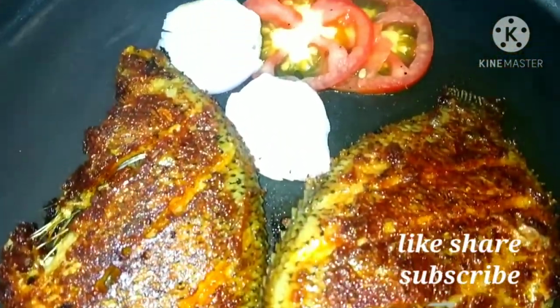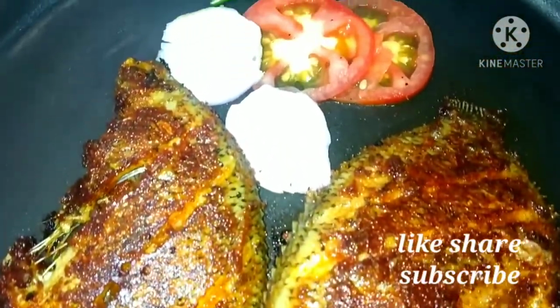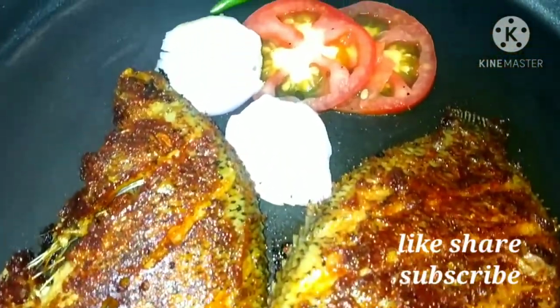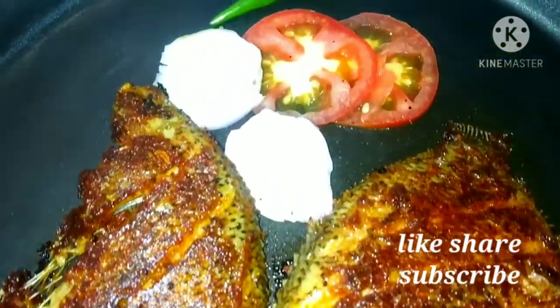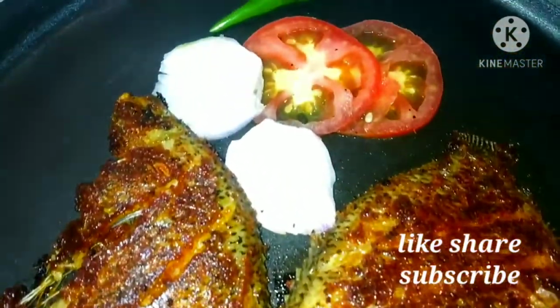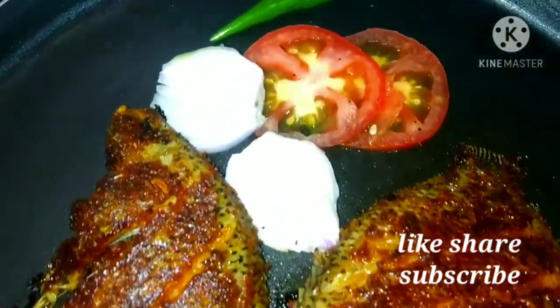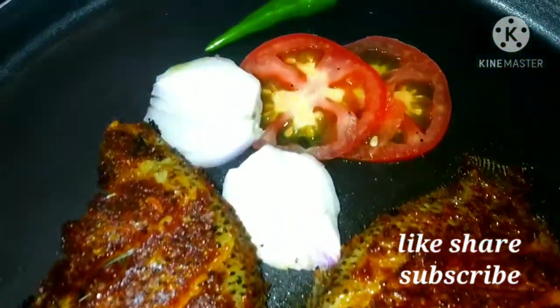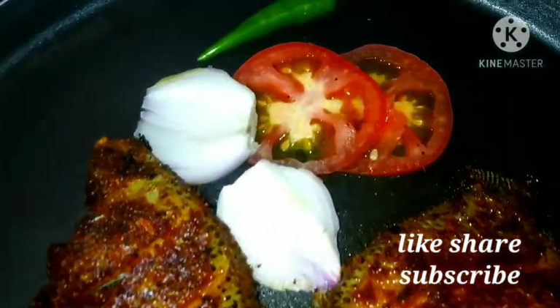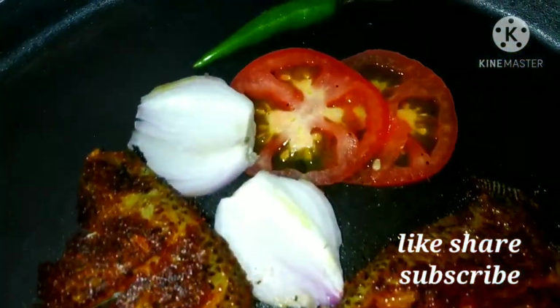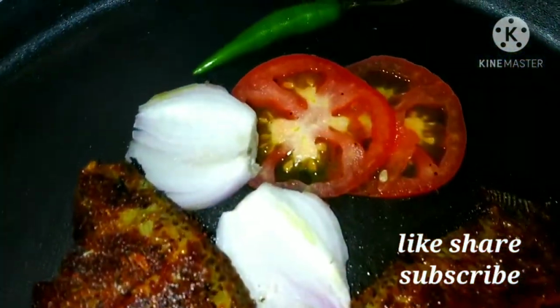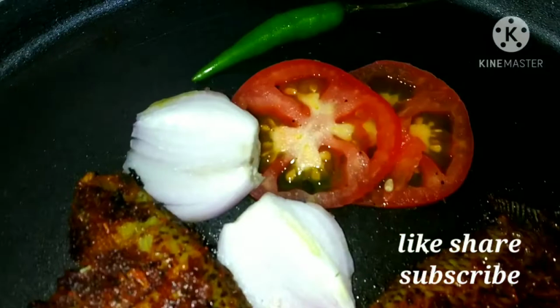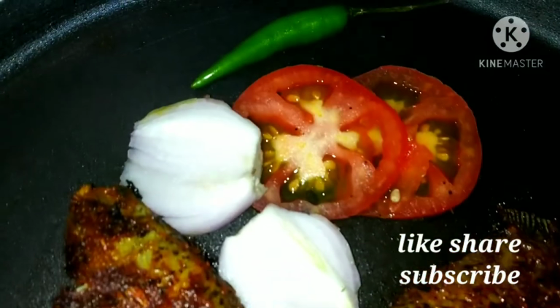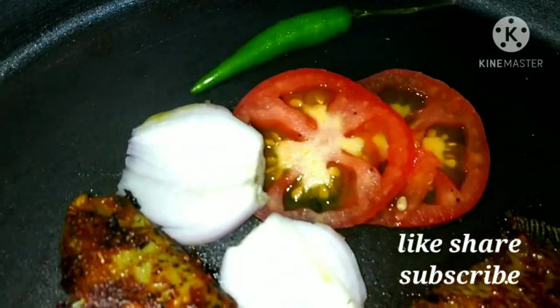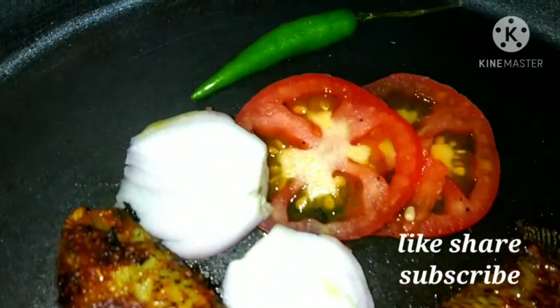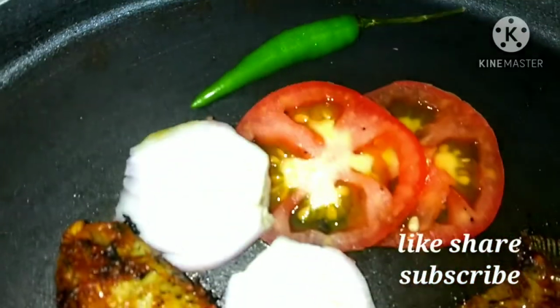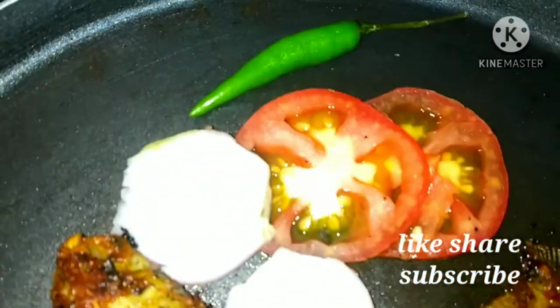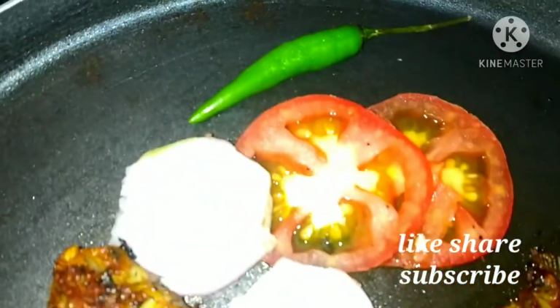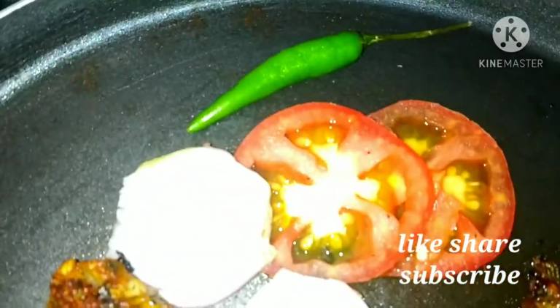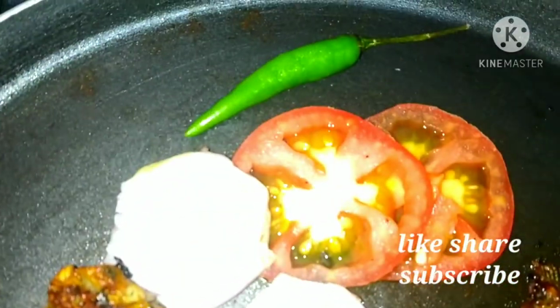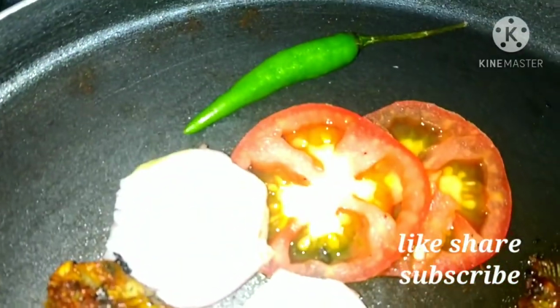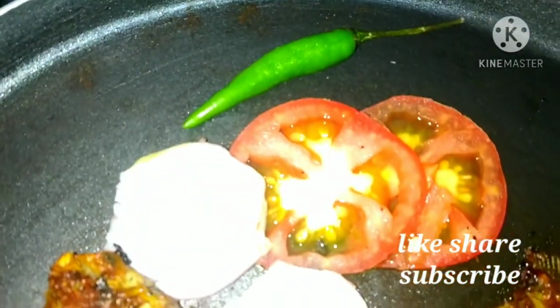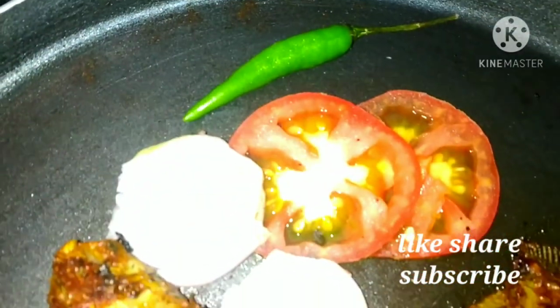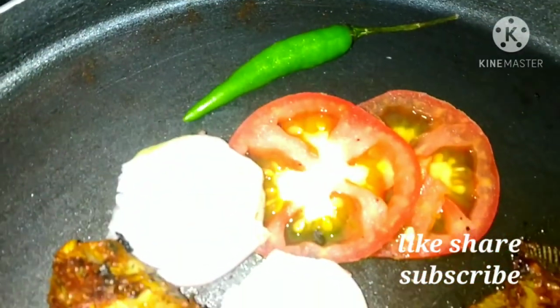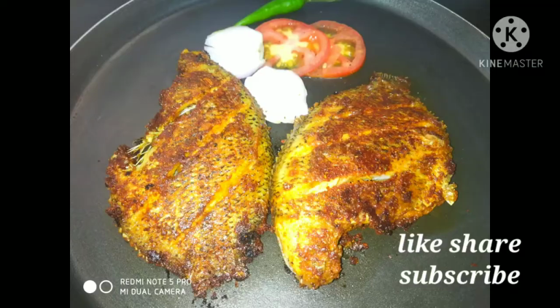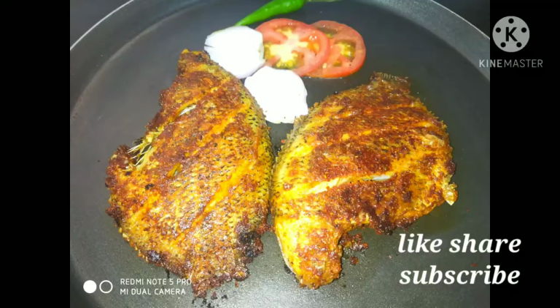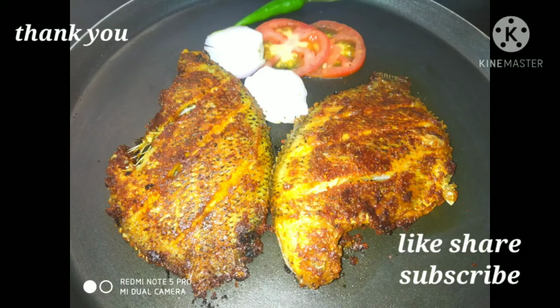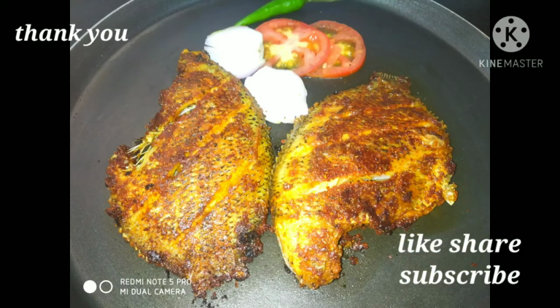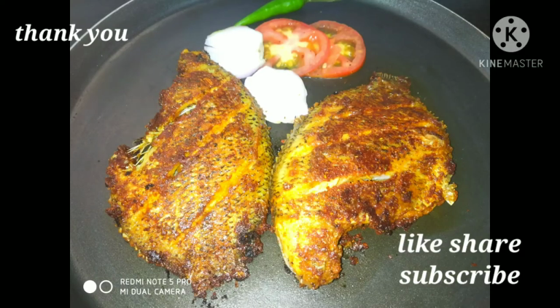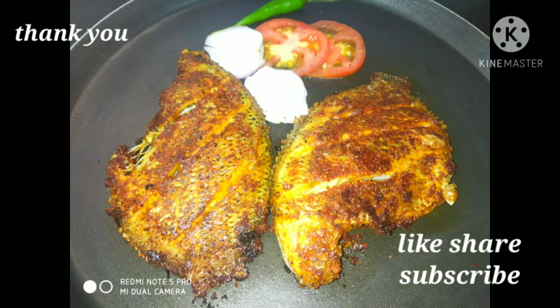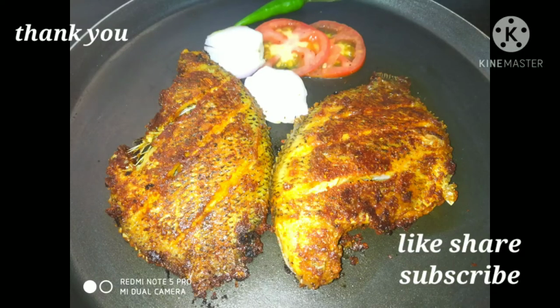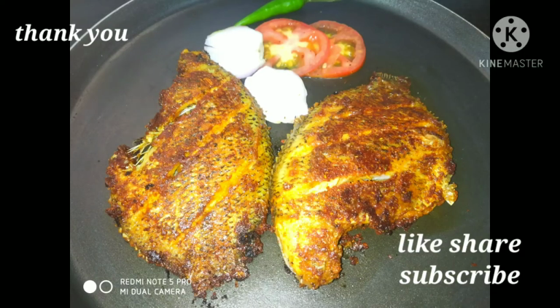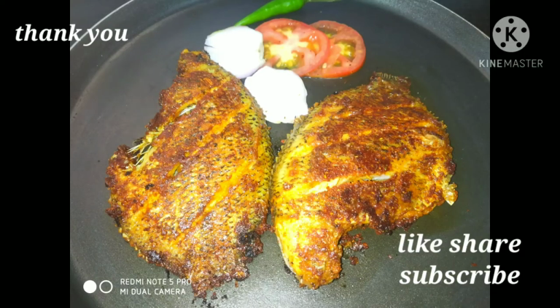If you like it then don't forget to like, share and subscribe. Thank you so much for watching.